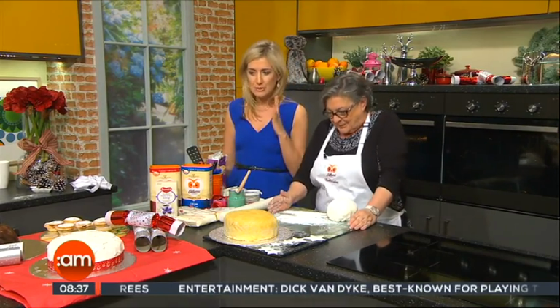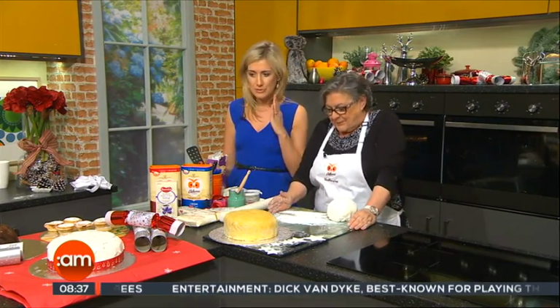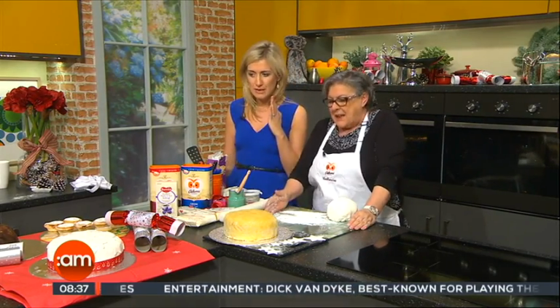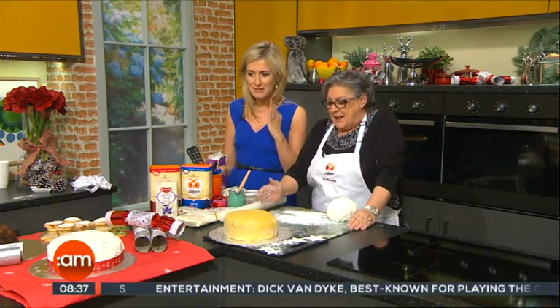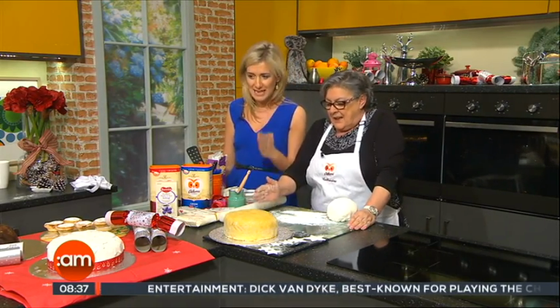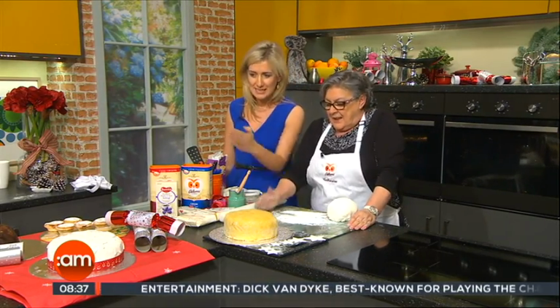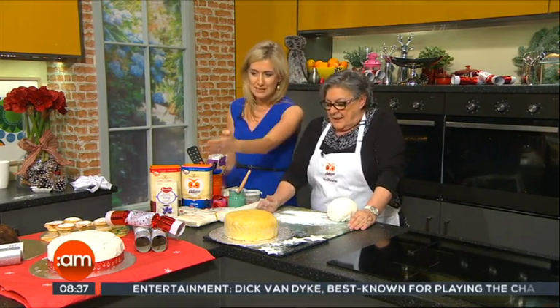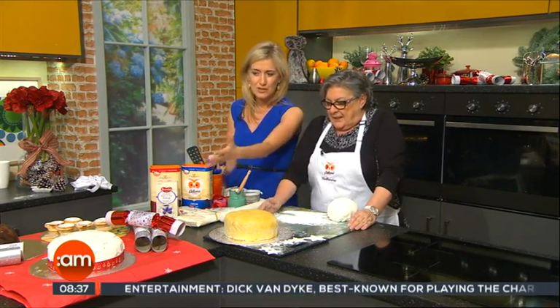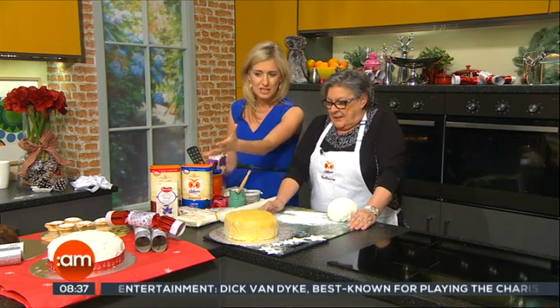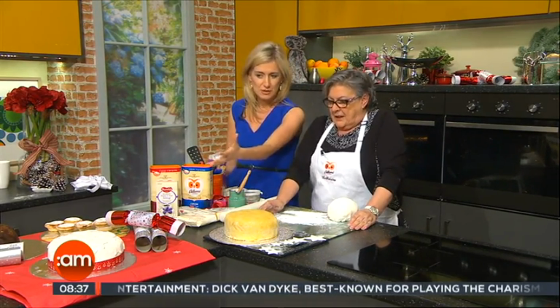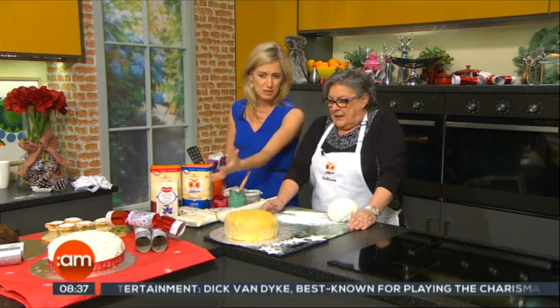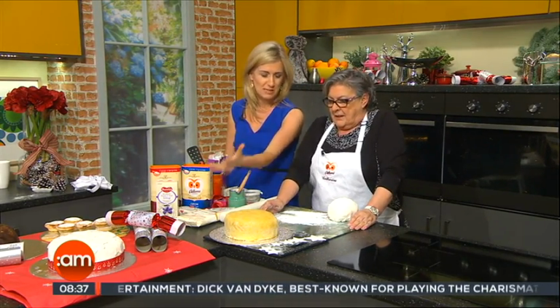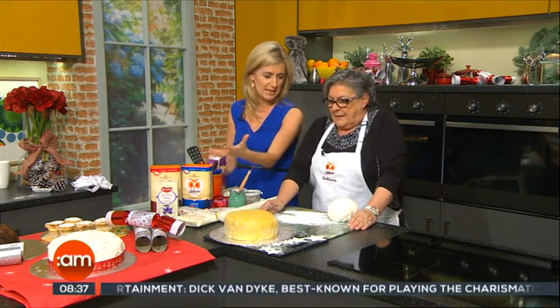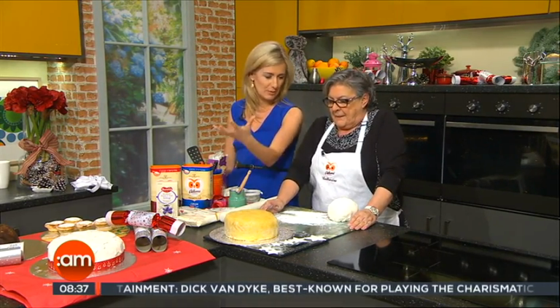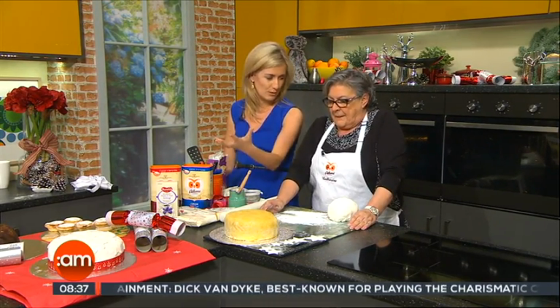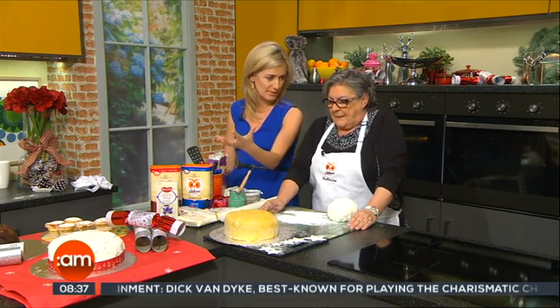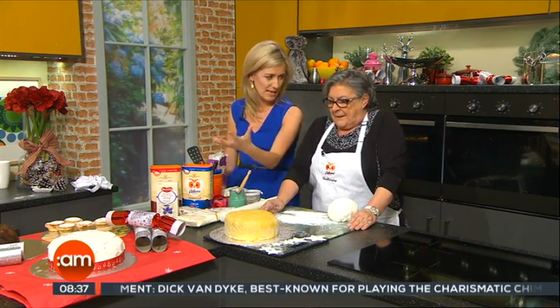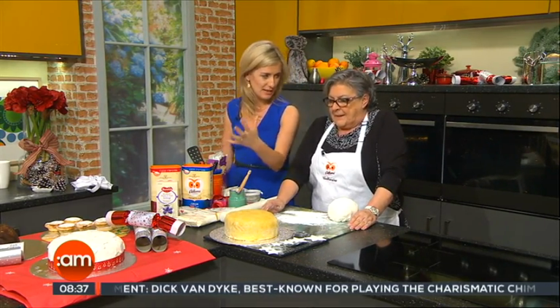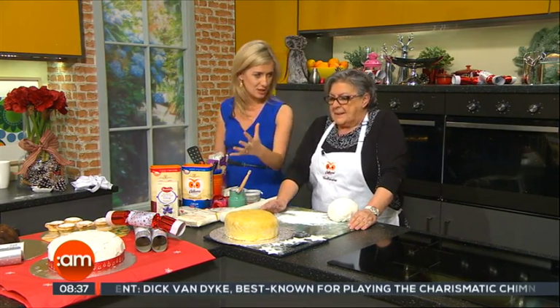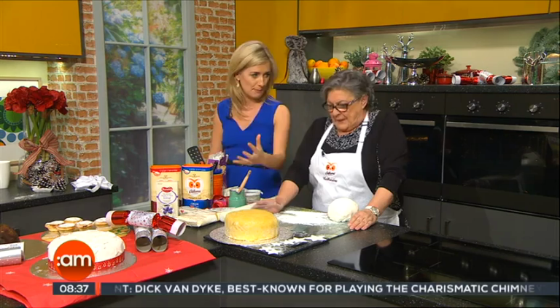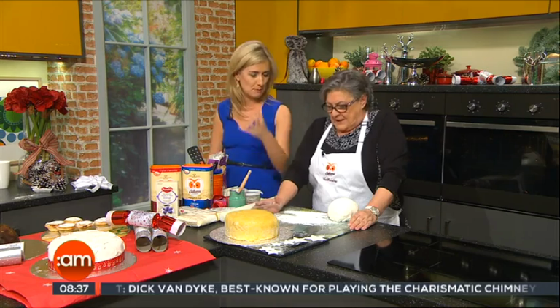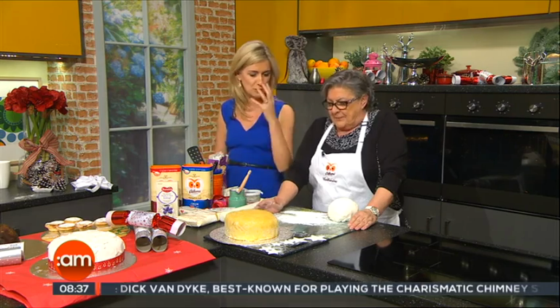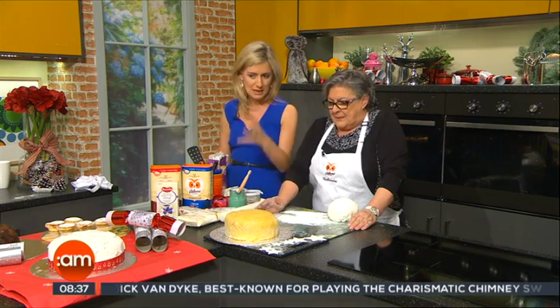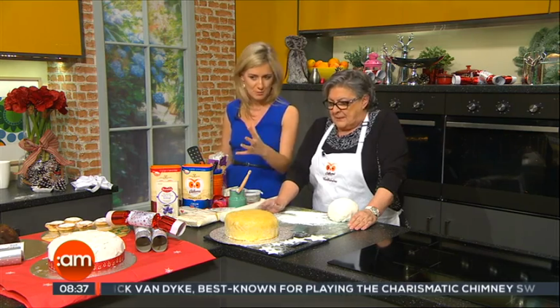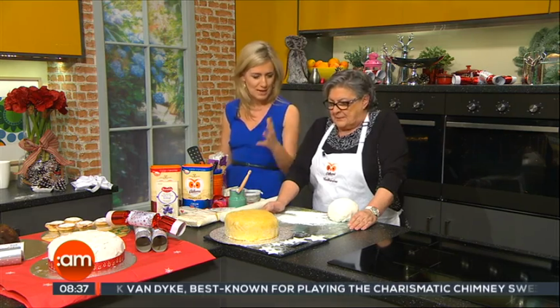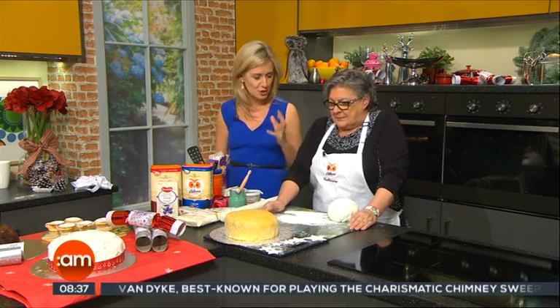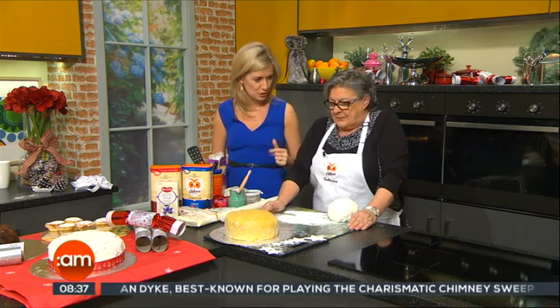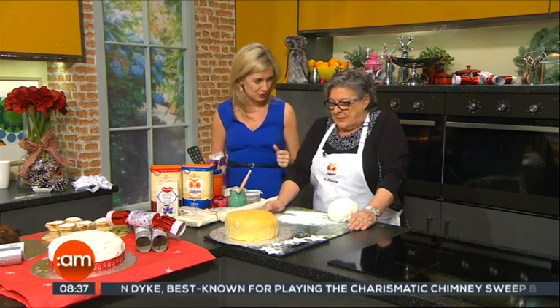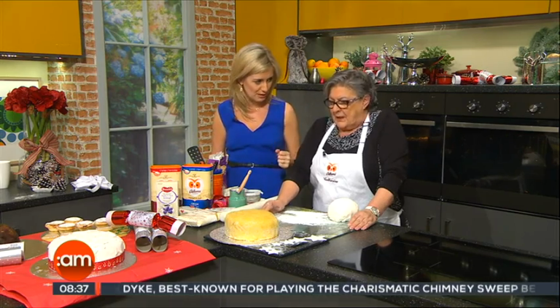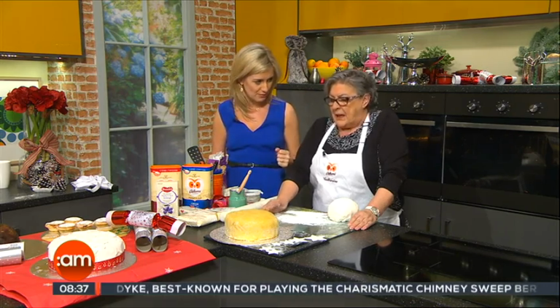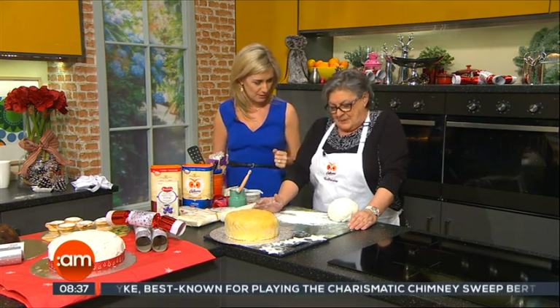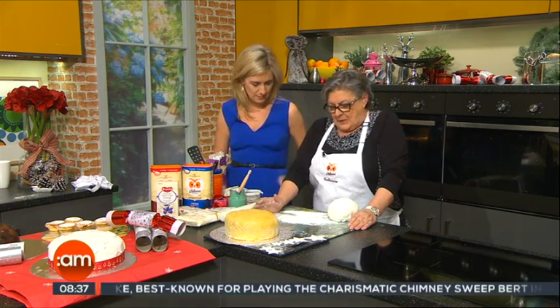Obviously you have to ice — that's the traditional Christmas cake that we all see in the shops. But you don't have to buy it; you can do it yourself. Absolutely.